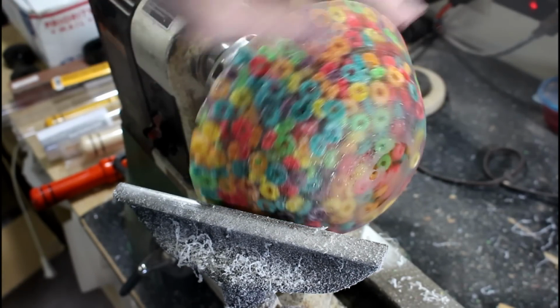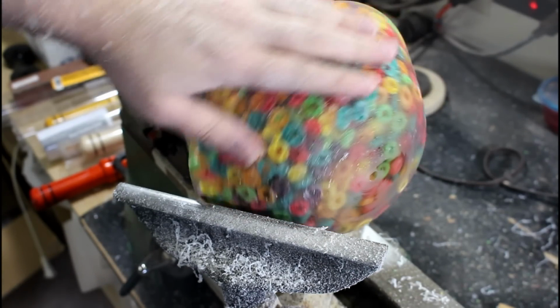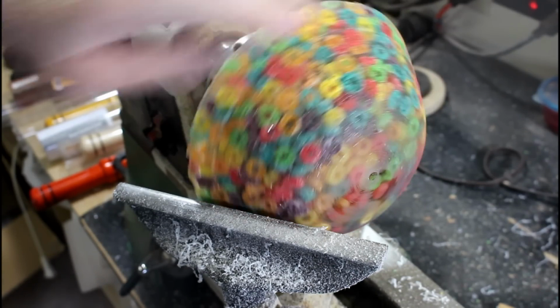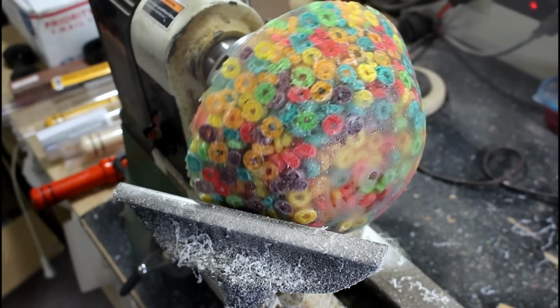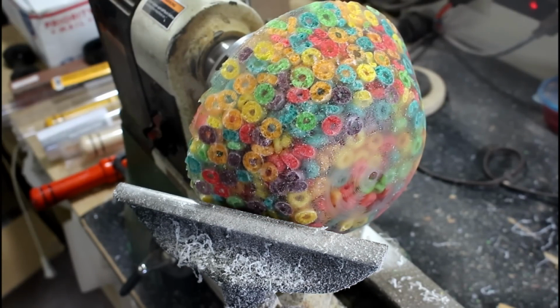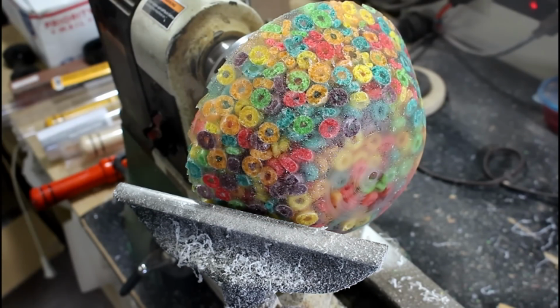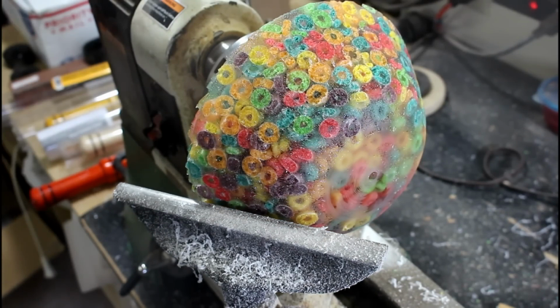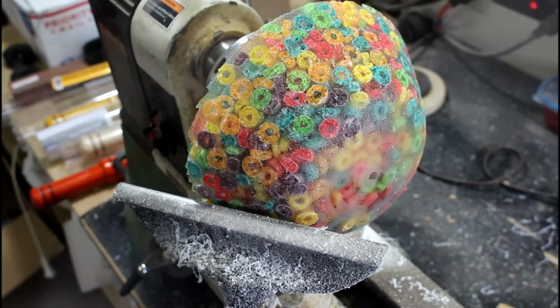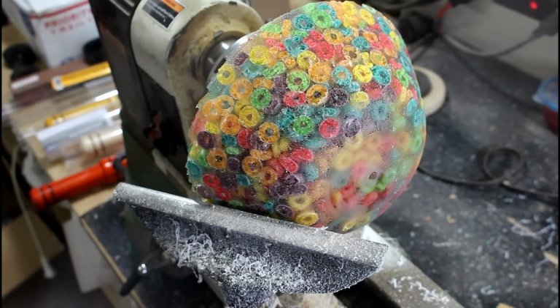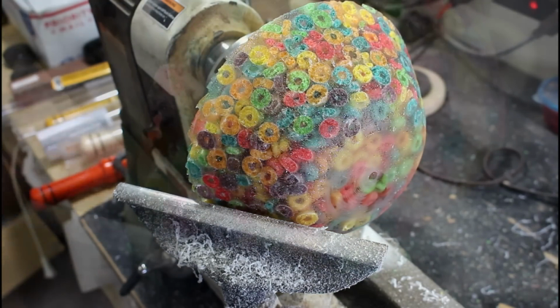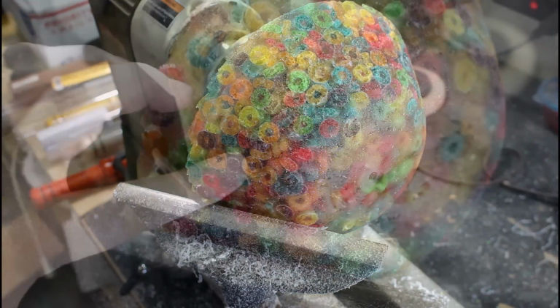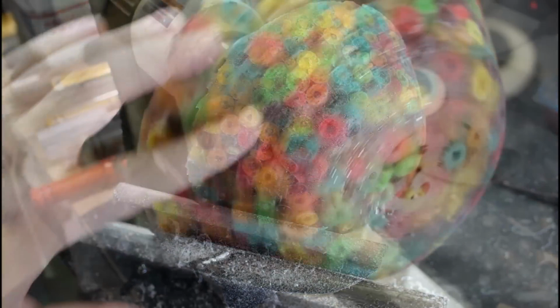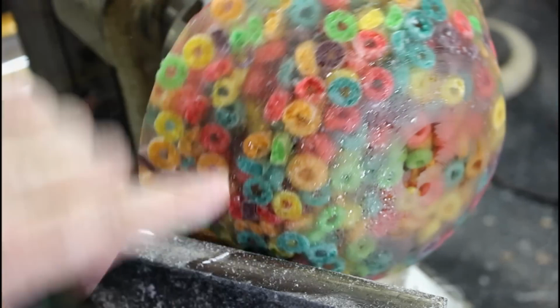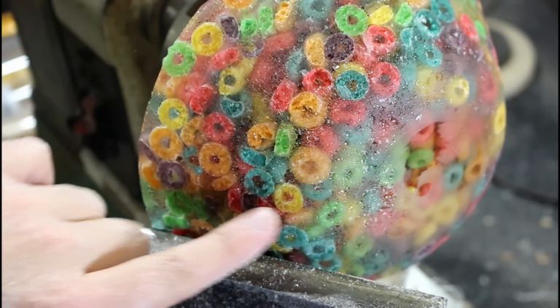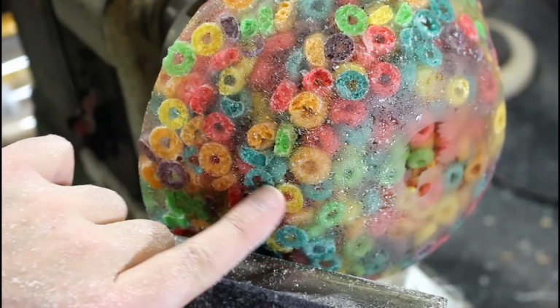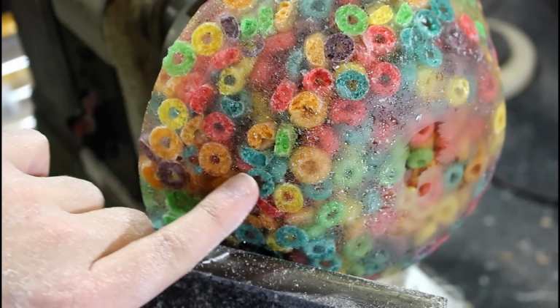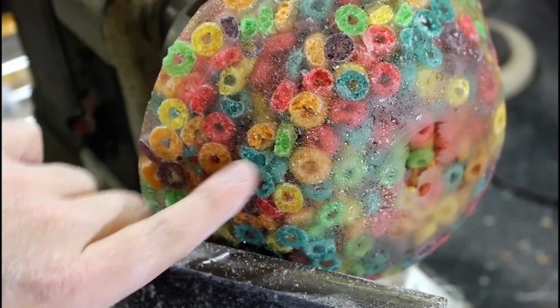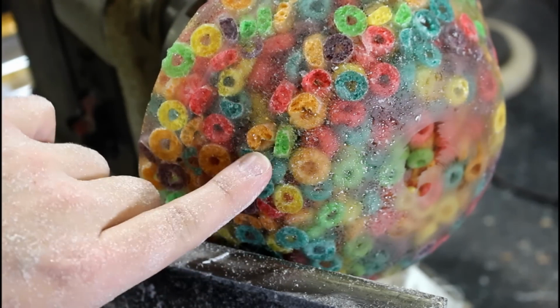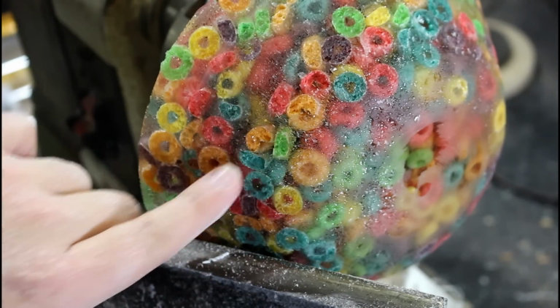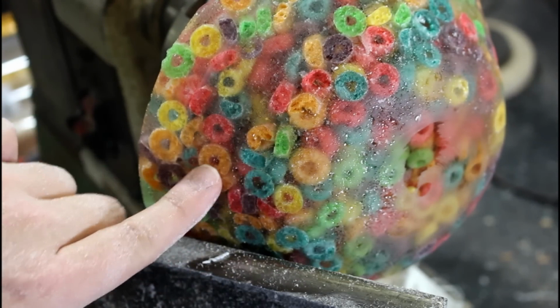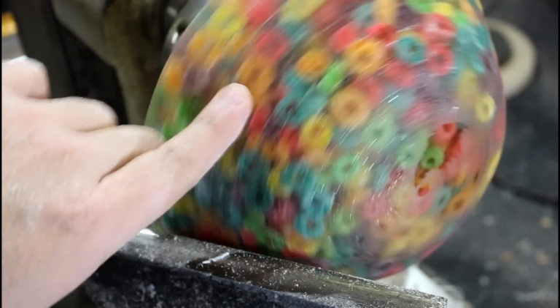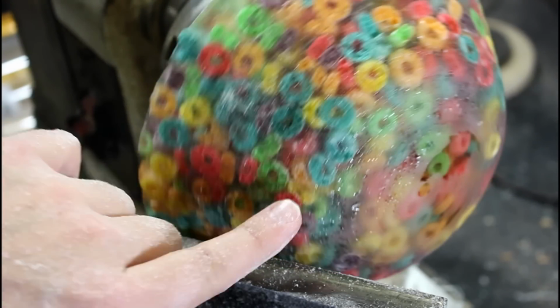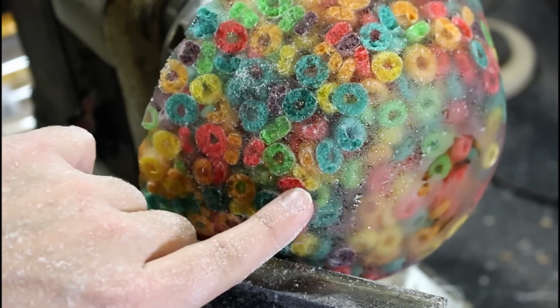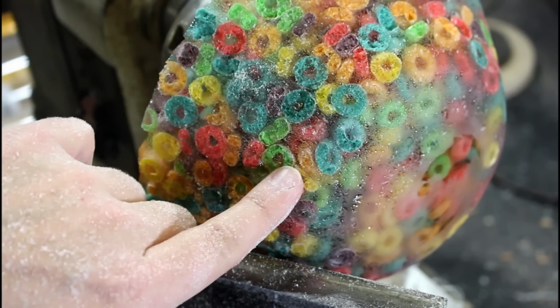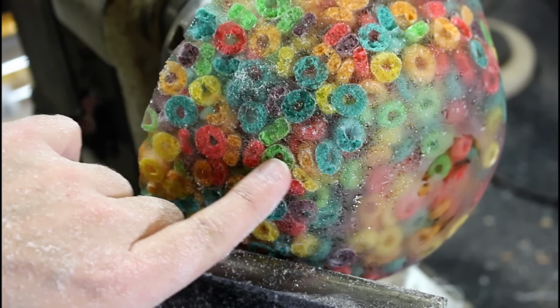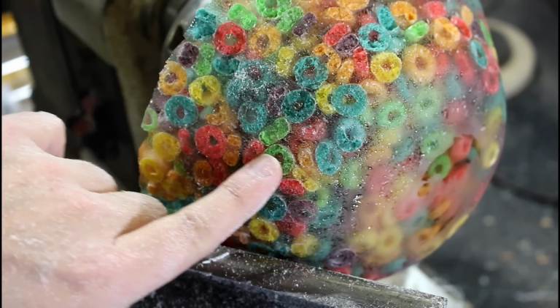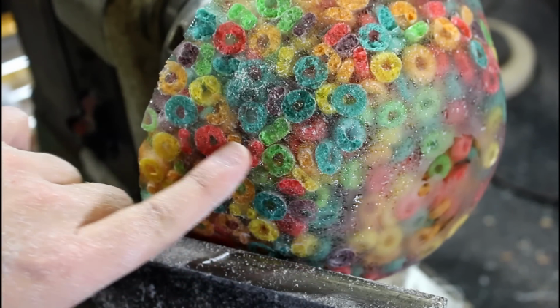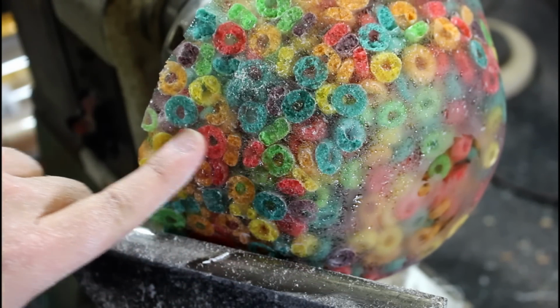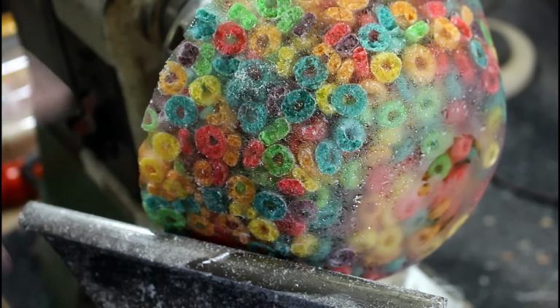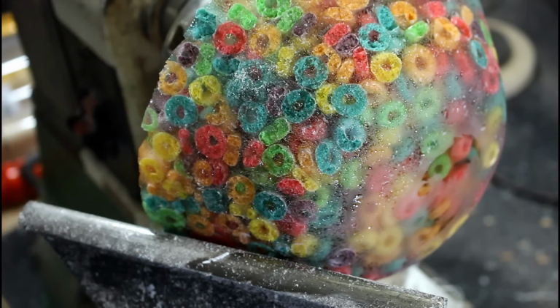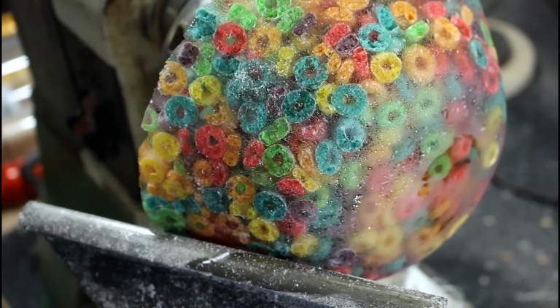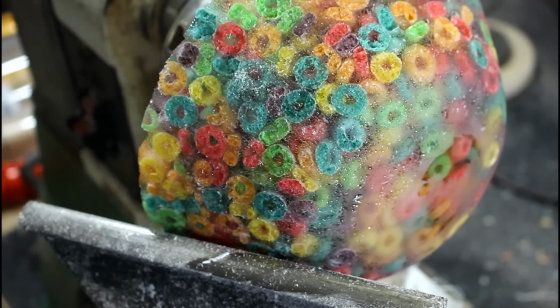Well, this is just a chippy mess as you cut into the cereal. It's nice that all the cereal's colors actually cut through all the way through.